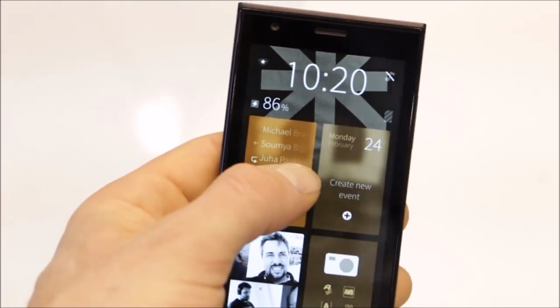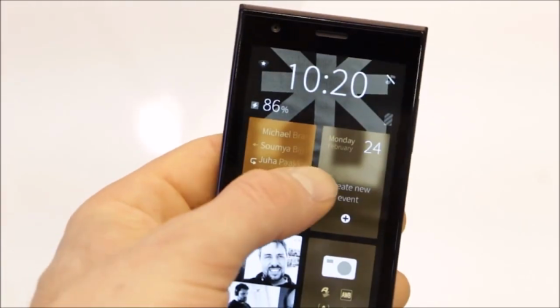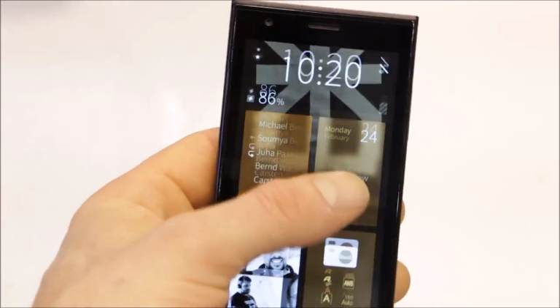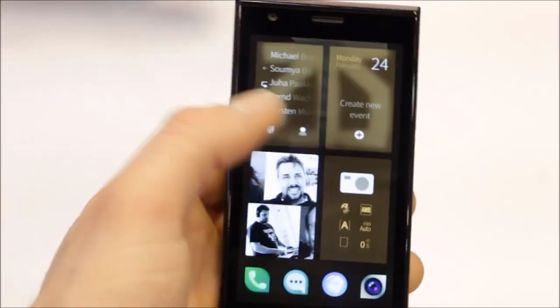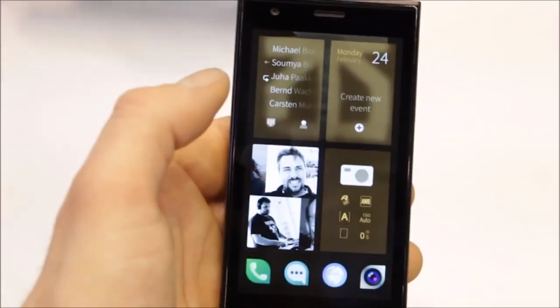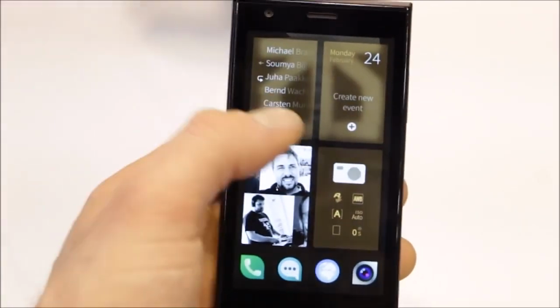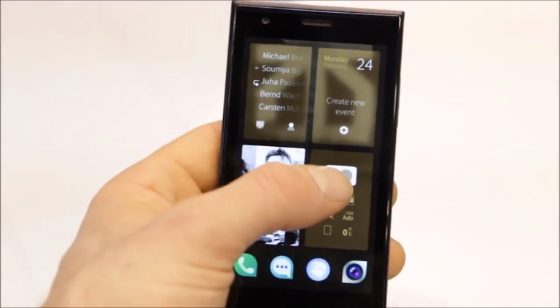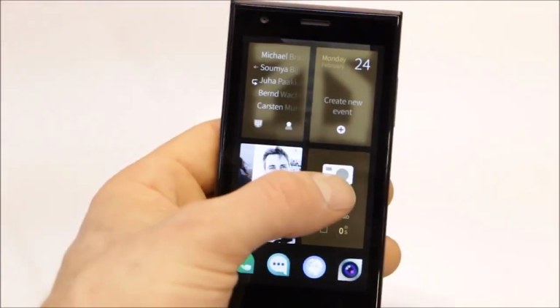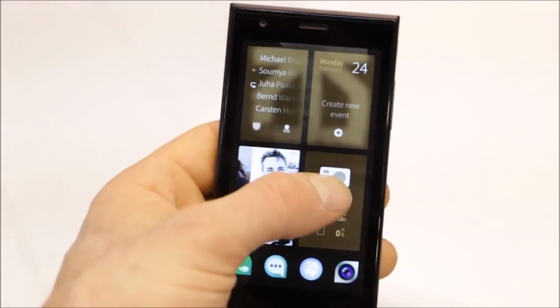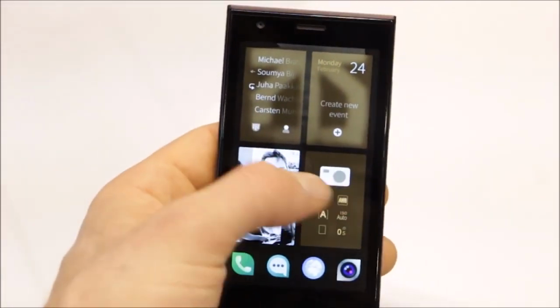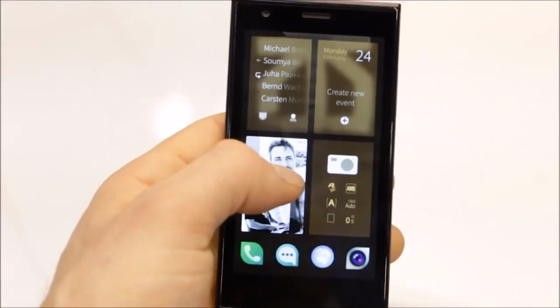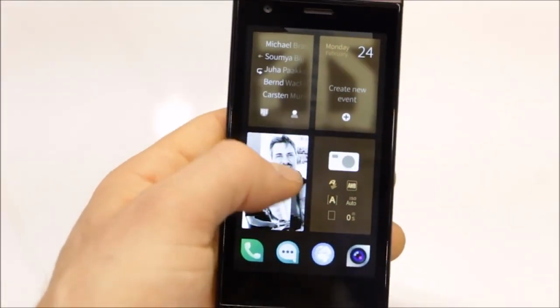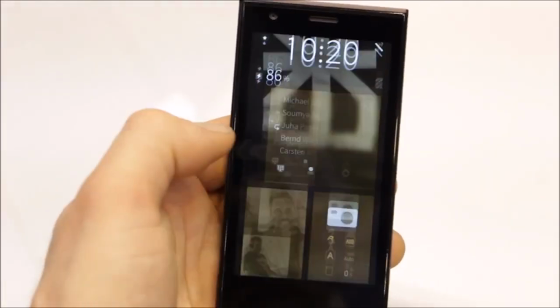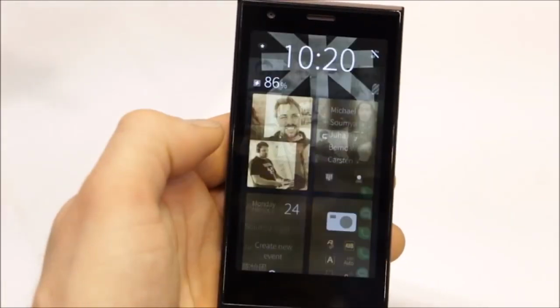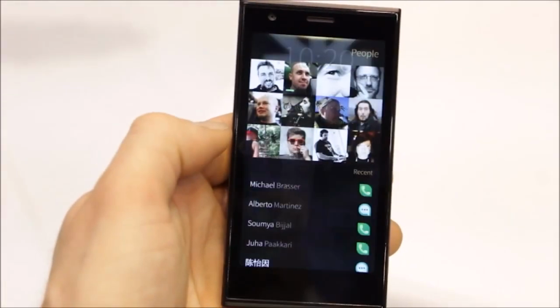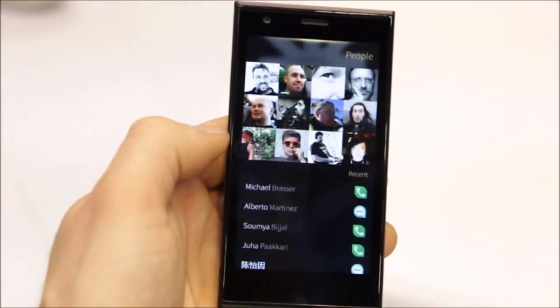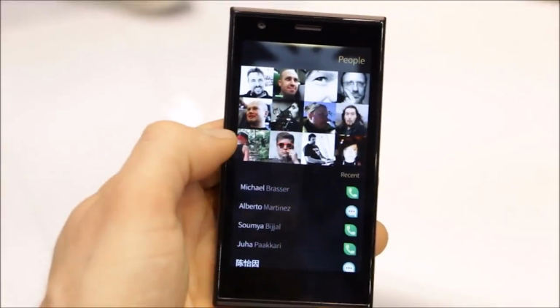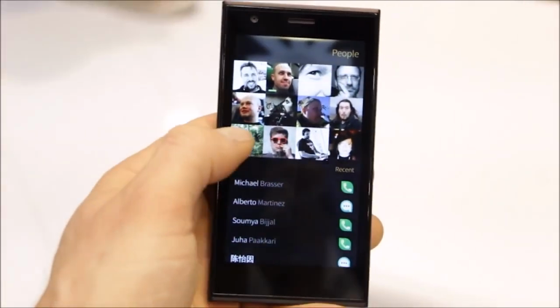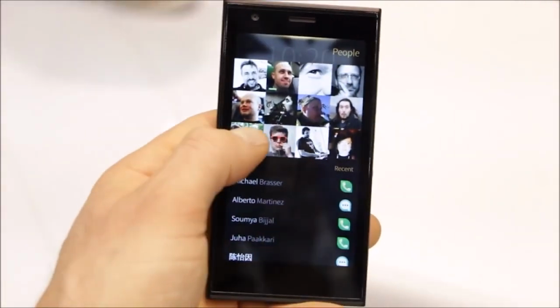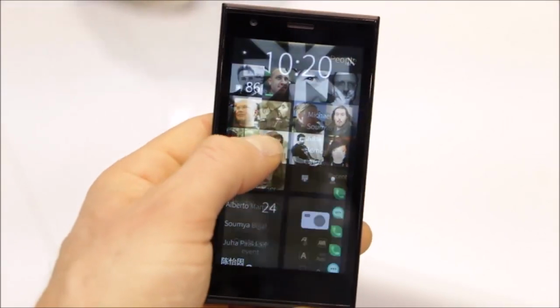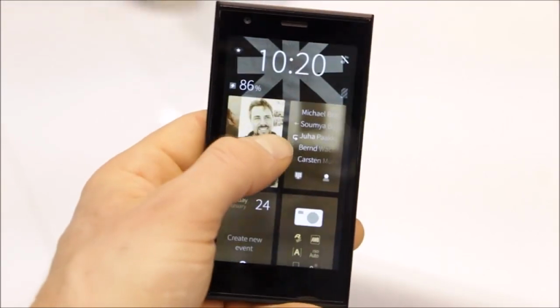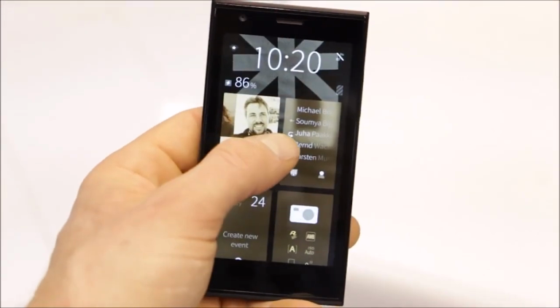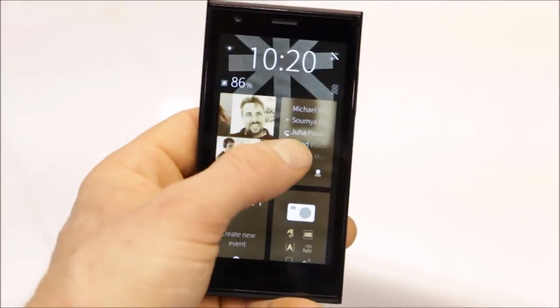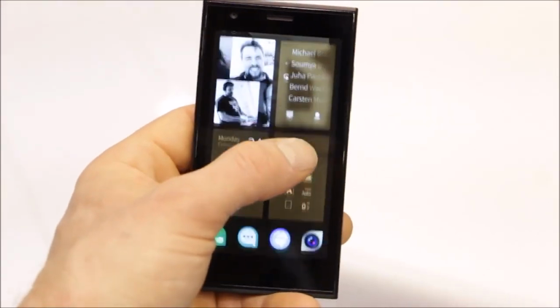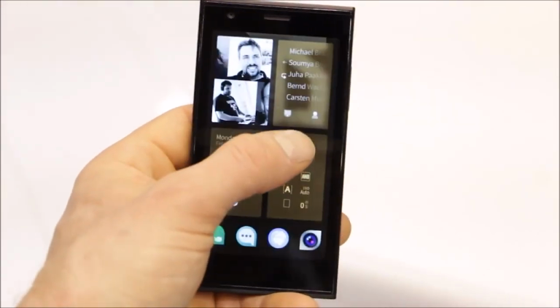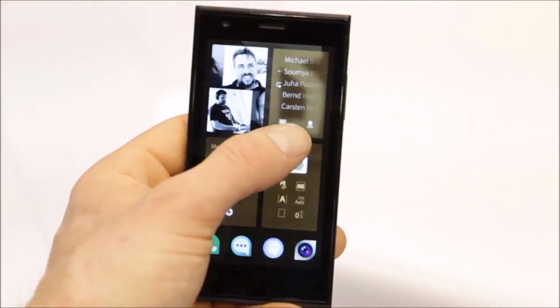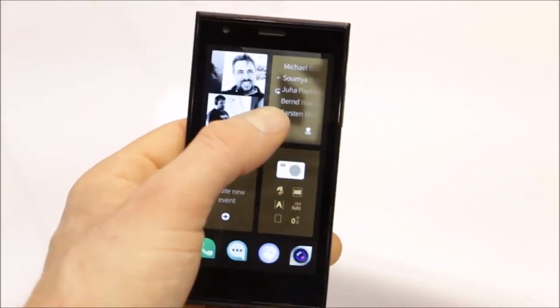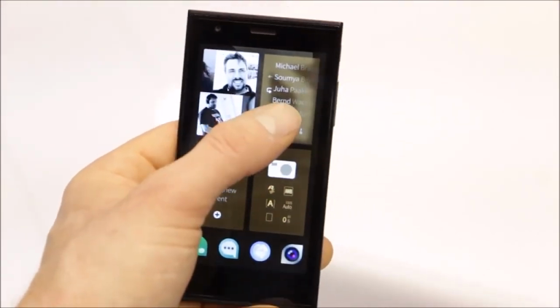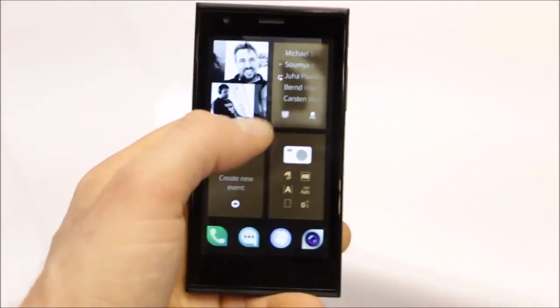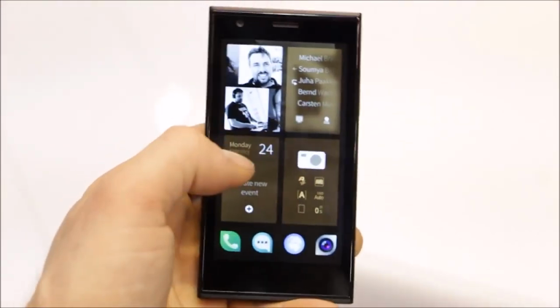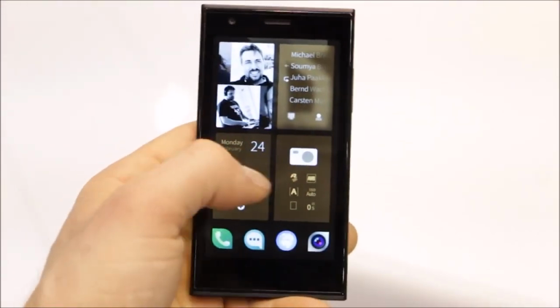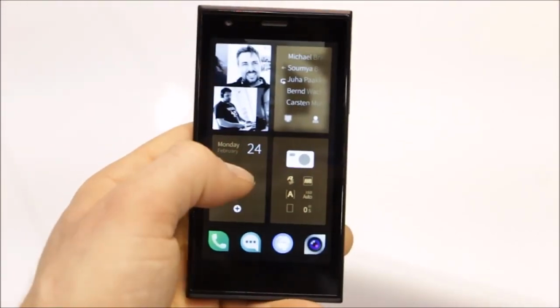The gestures allow you to really easily switch back and forth between applications just from a simple push from the side.